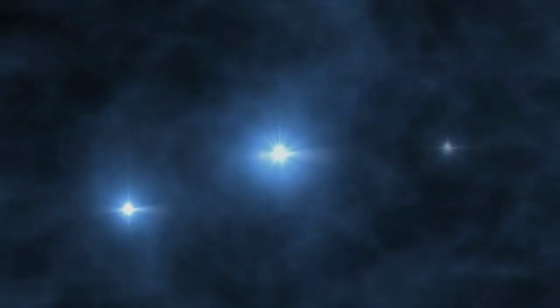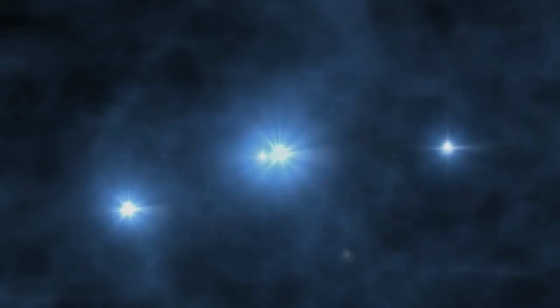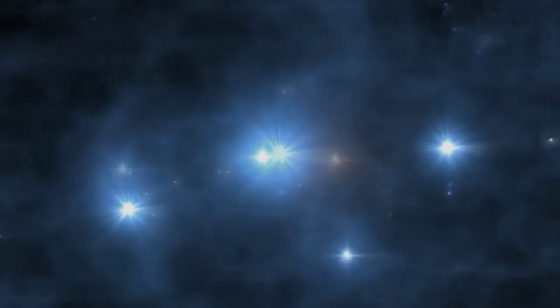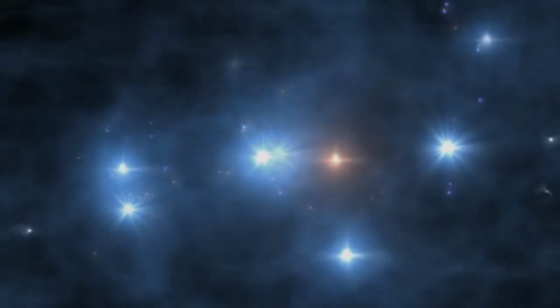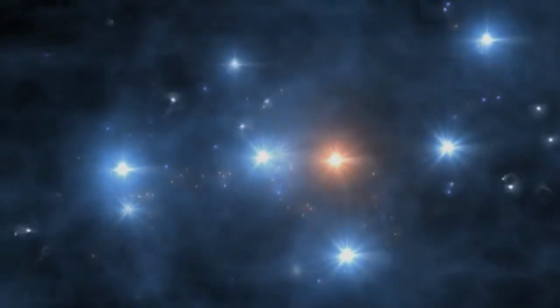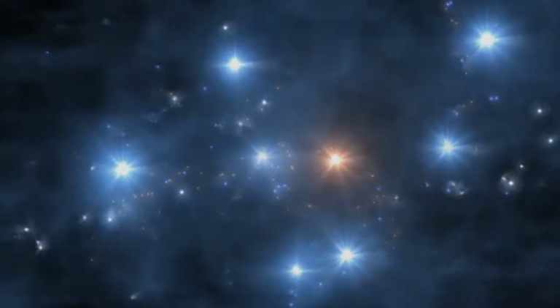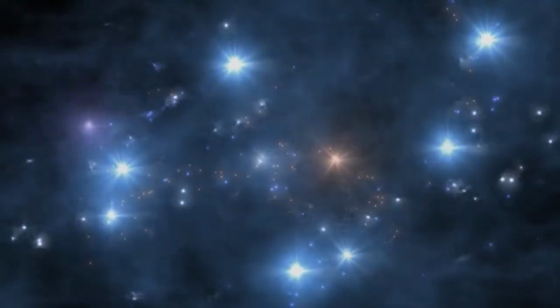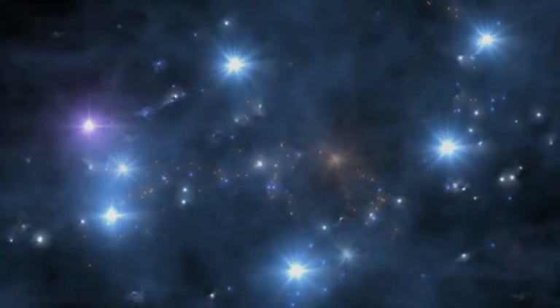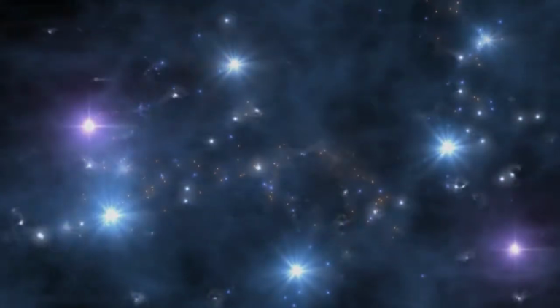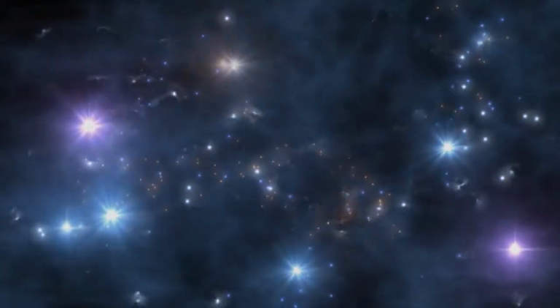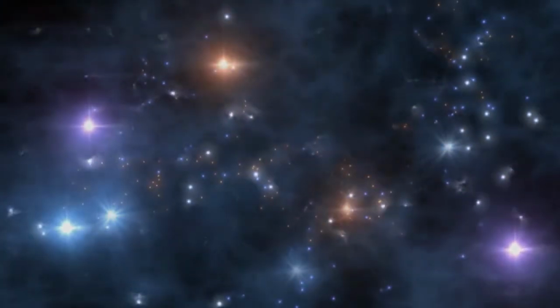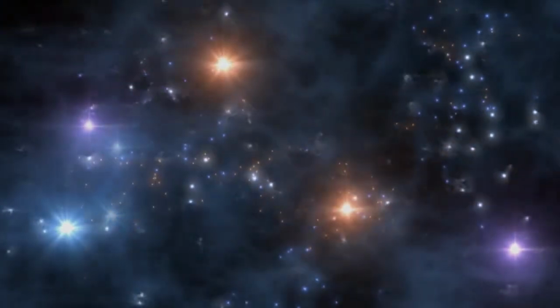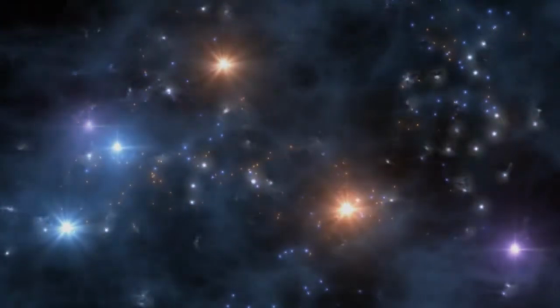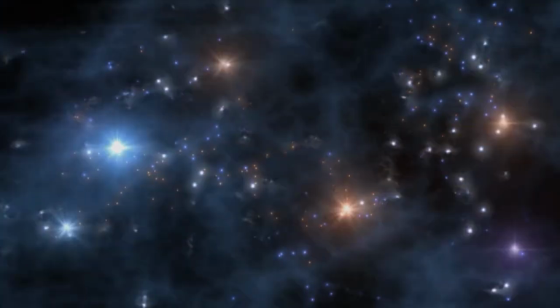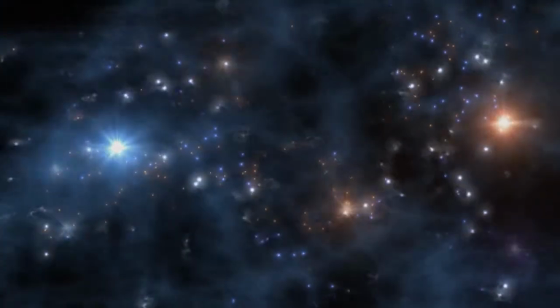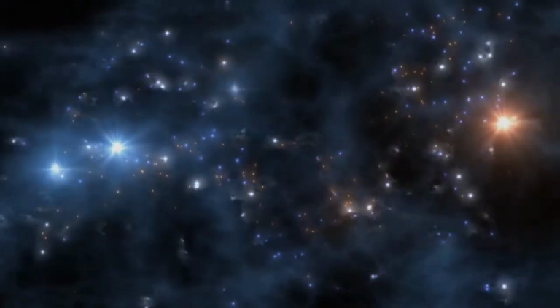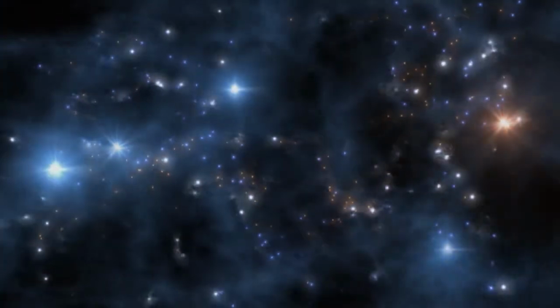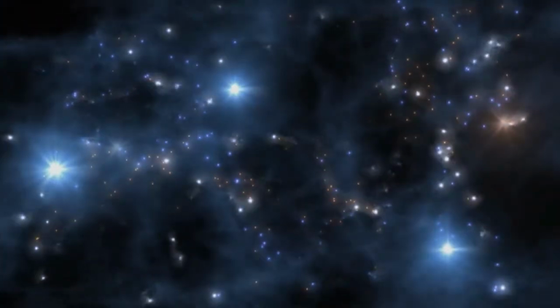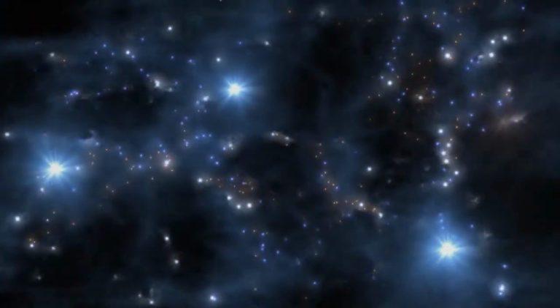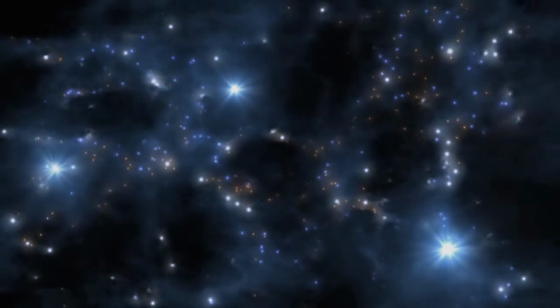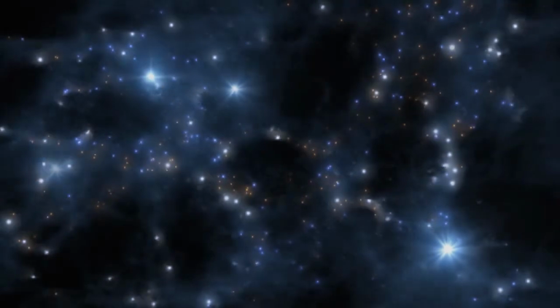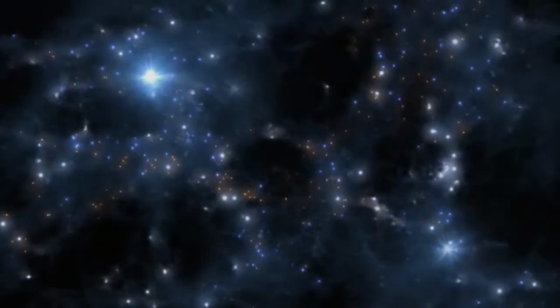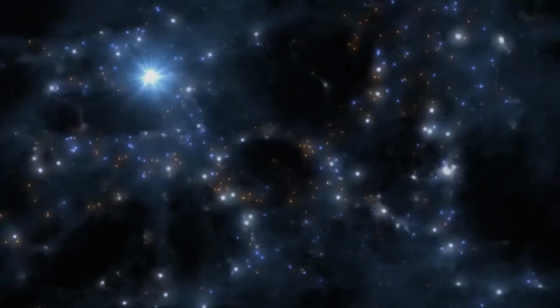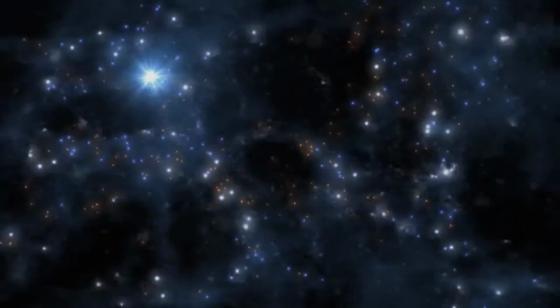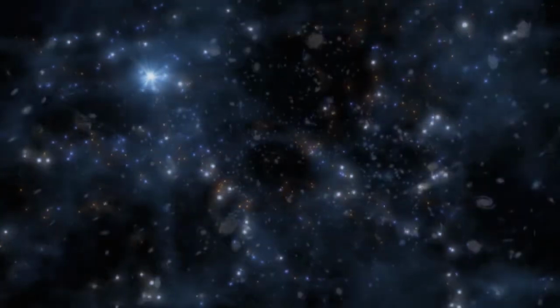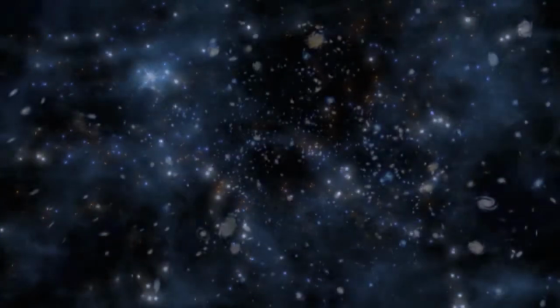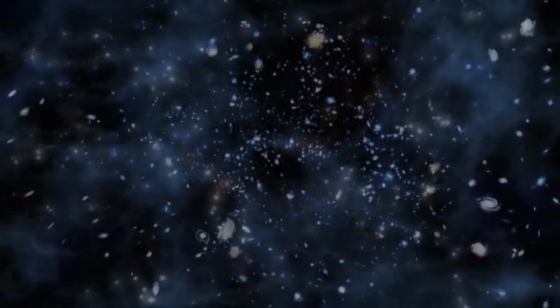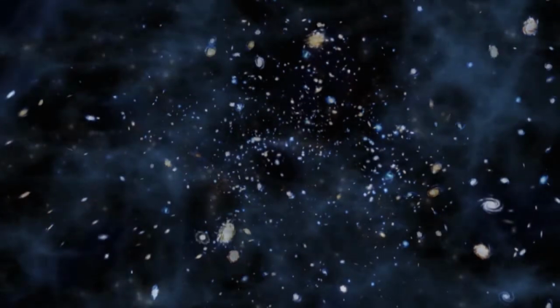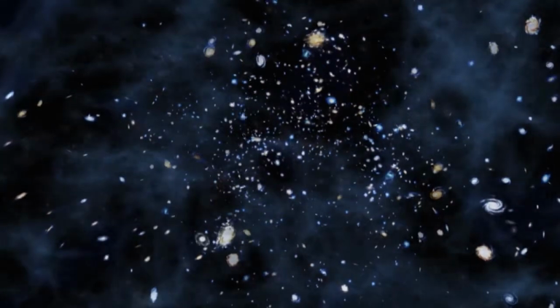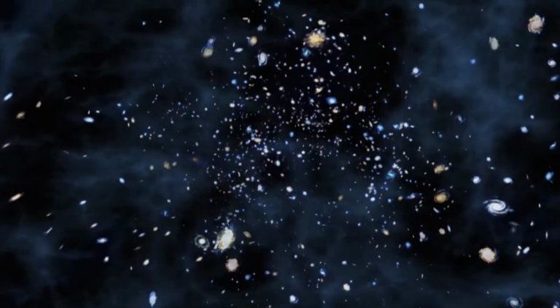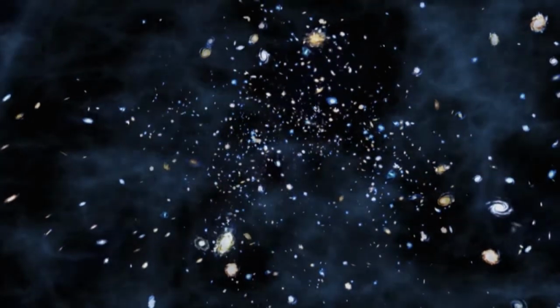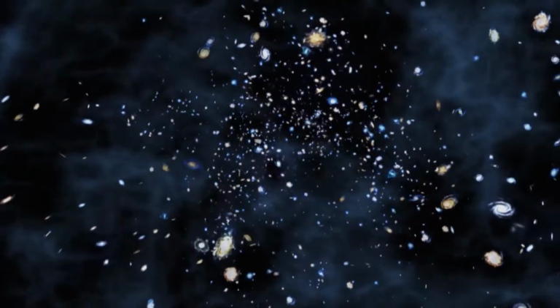The first galaxies formed about a billion years after the Big Bang, the beginning of the universe.